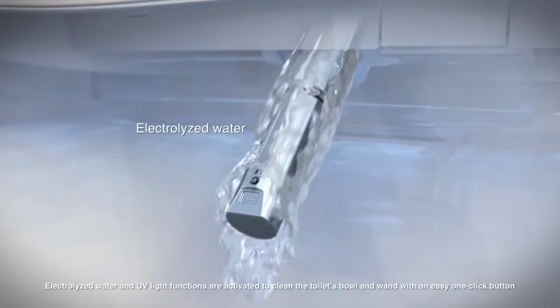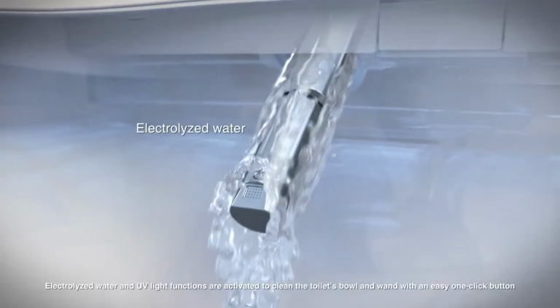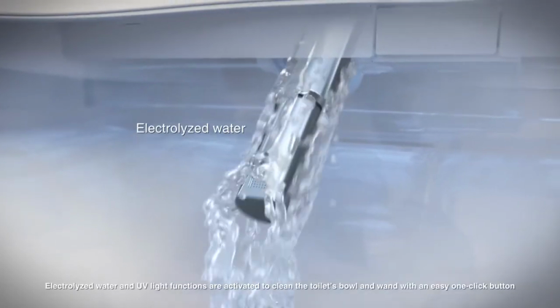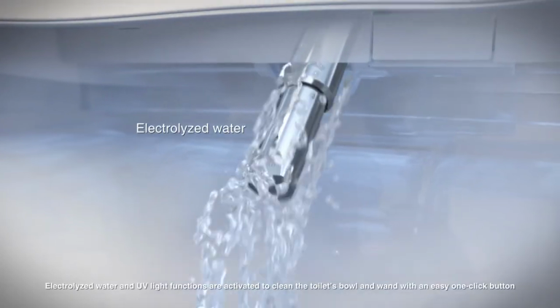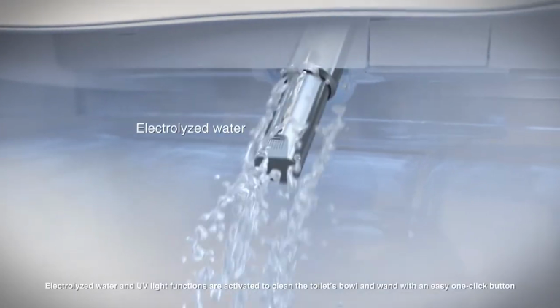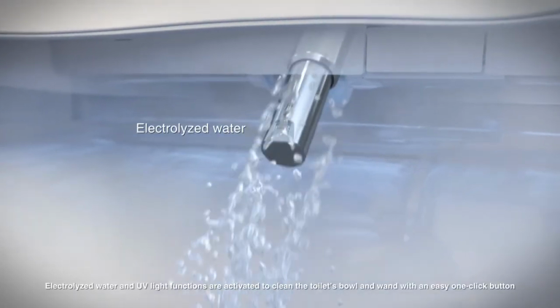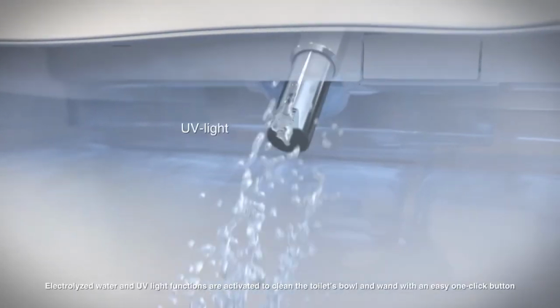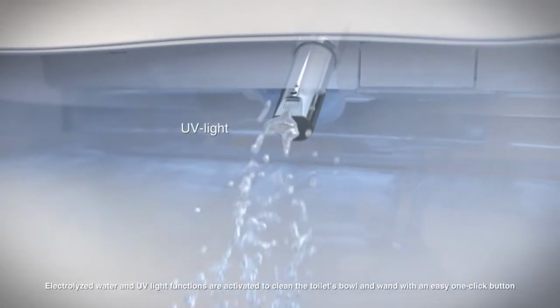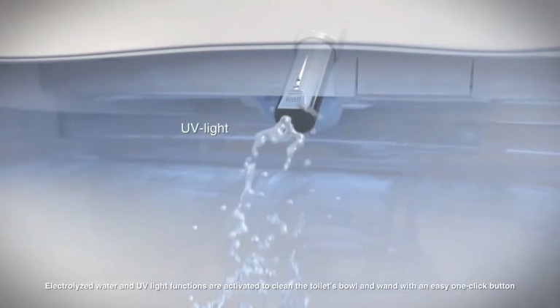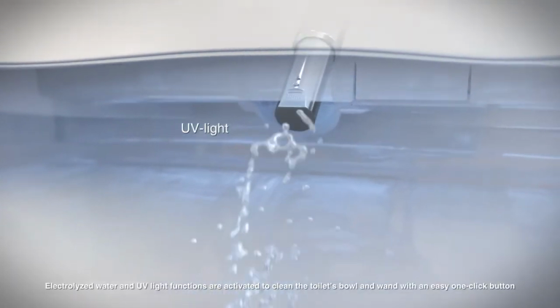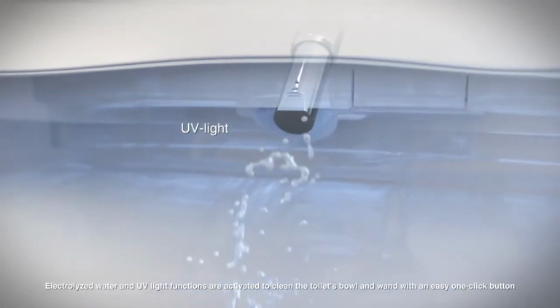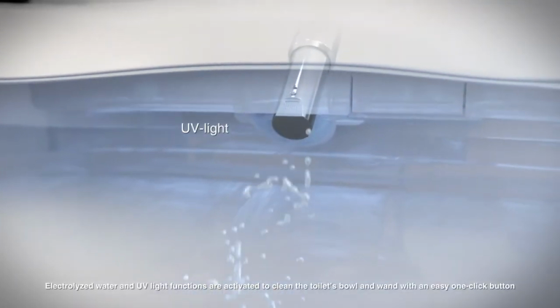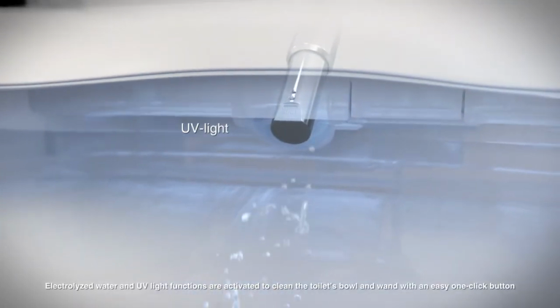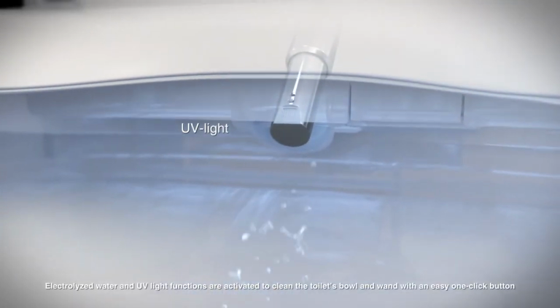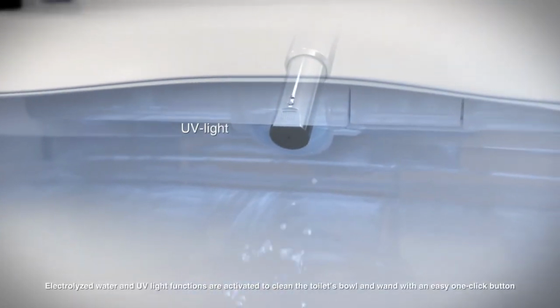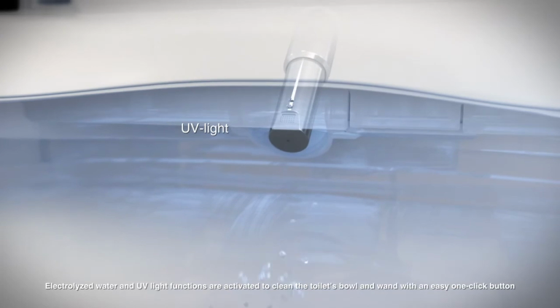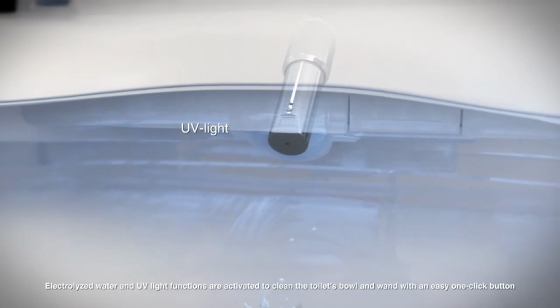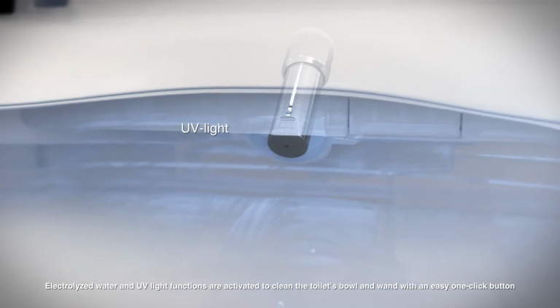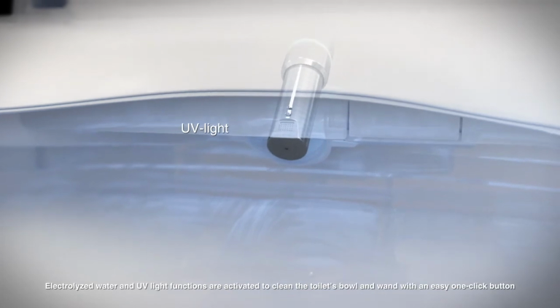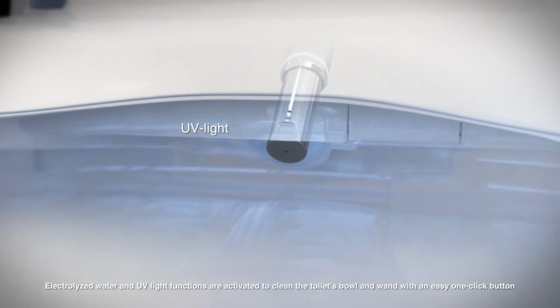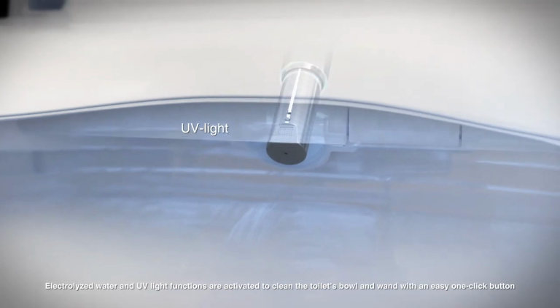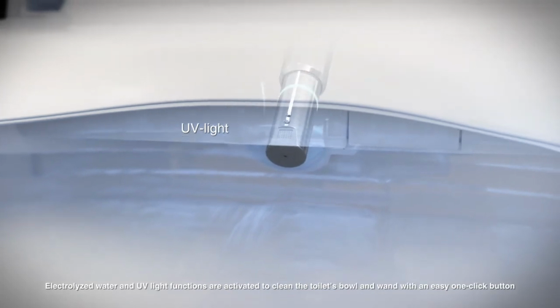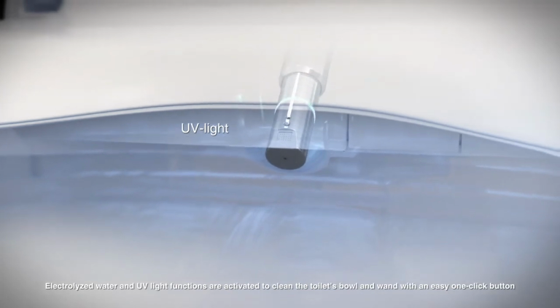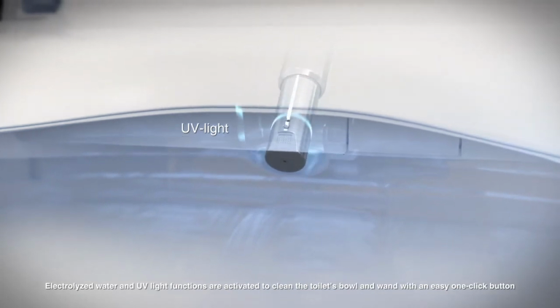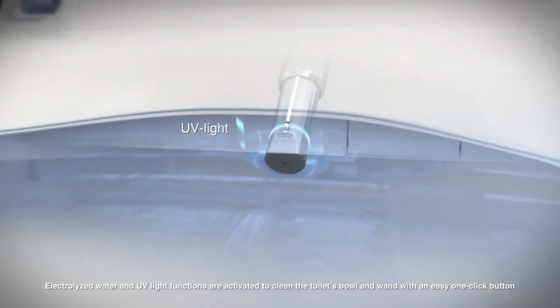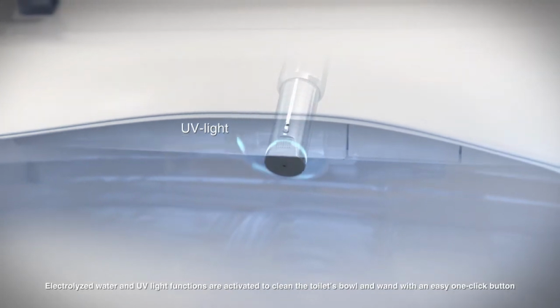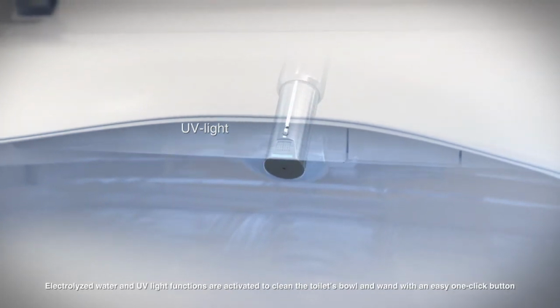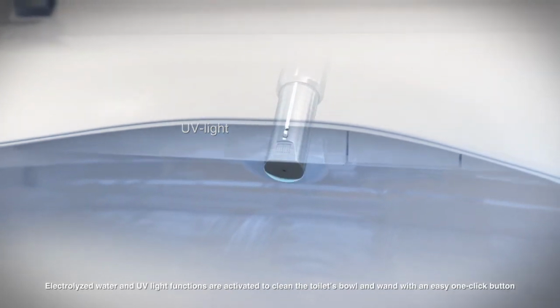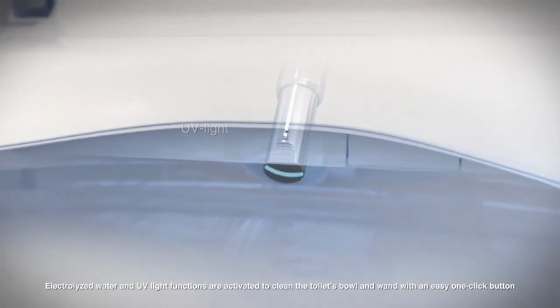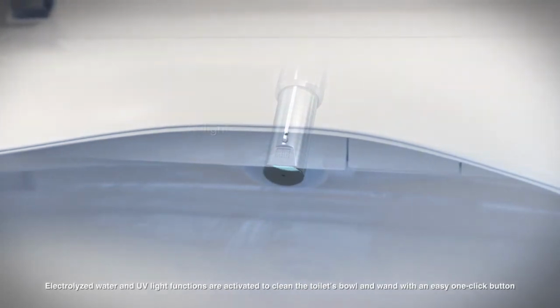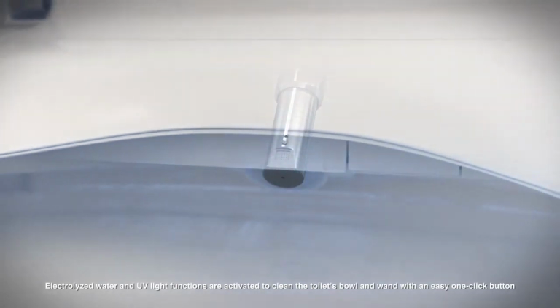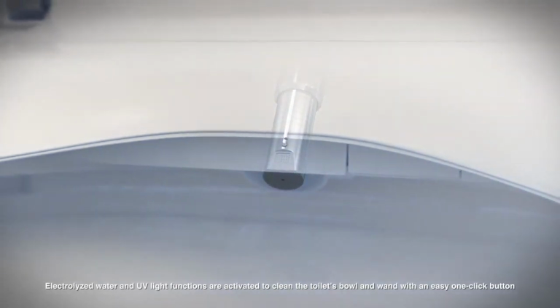Electrolyzed water and UV light functions are activated to clean the toilet's bowl and wand with an easy one-click button.